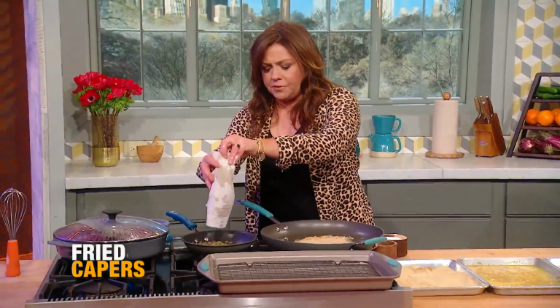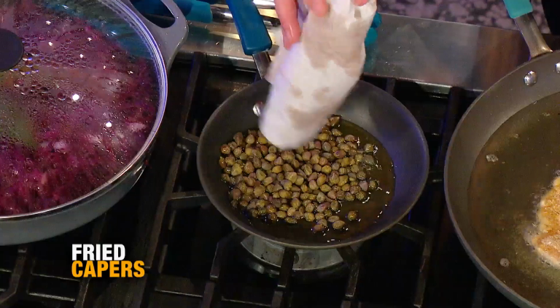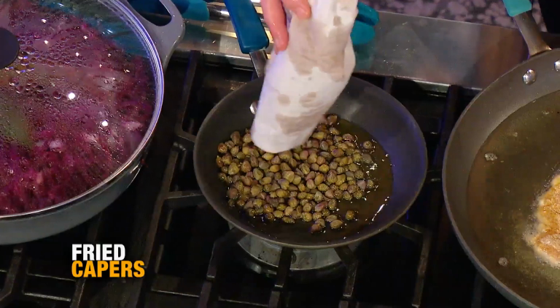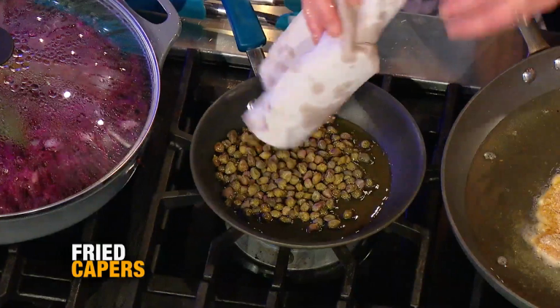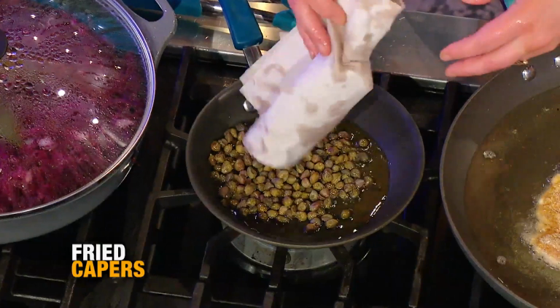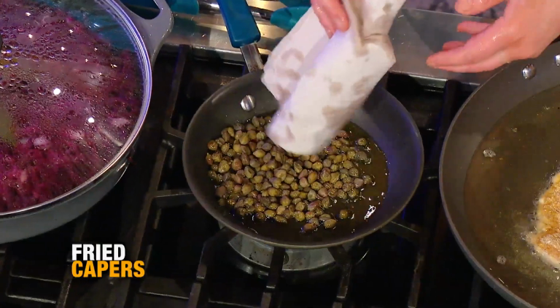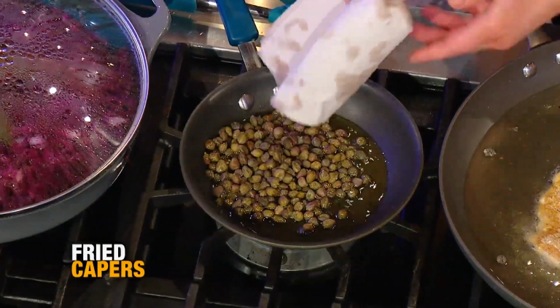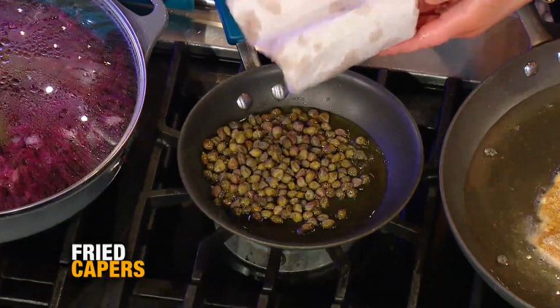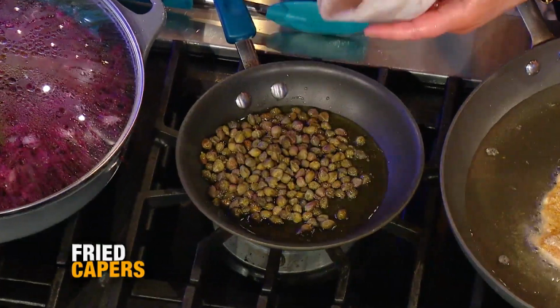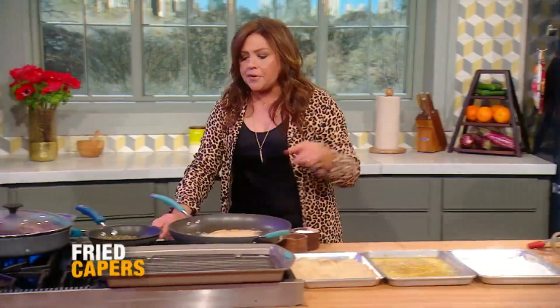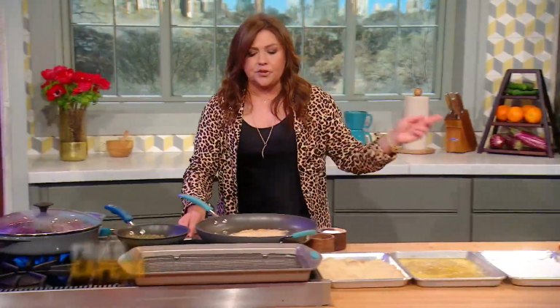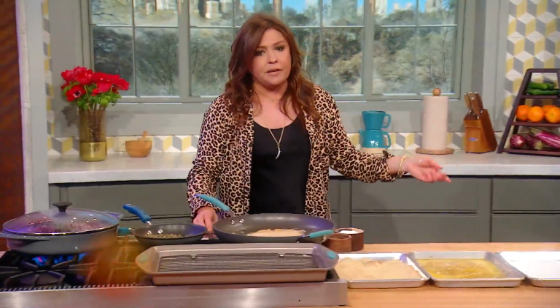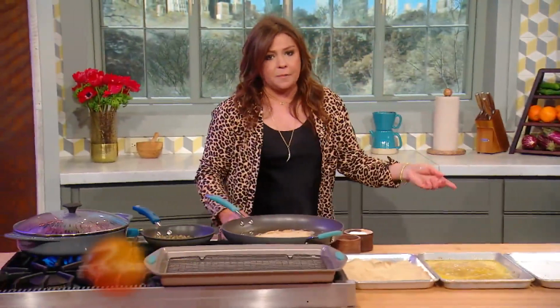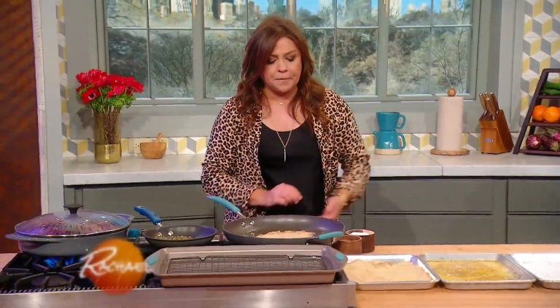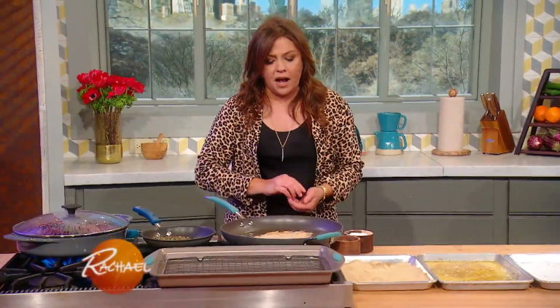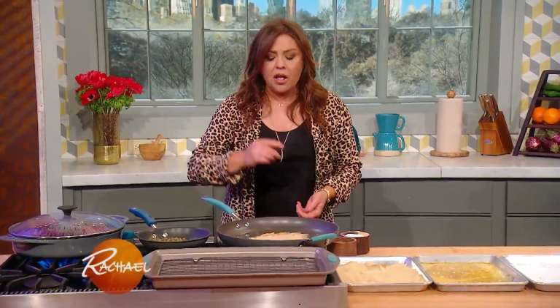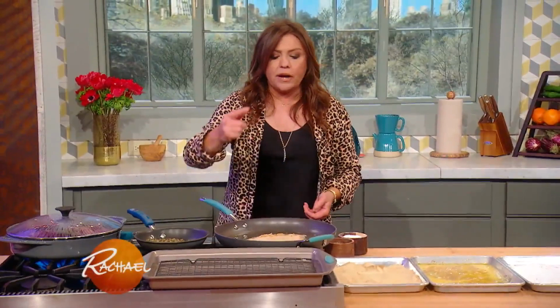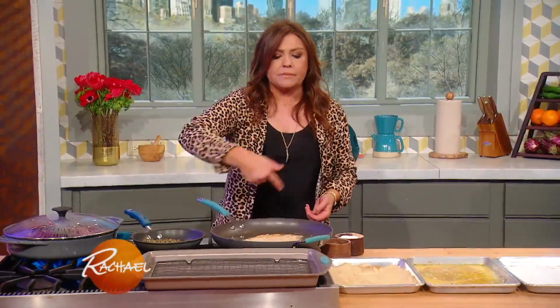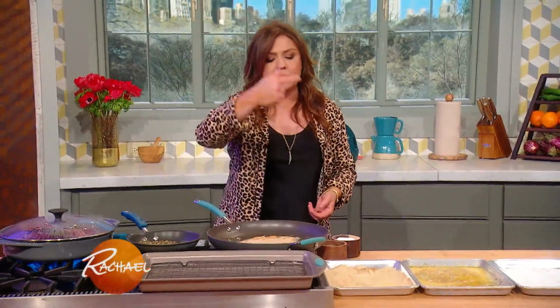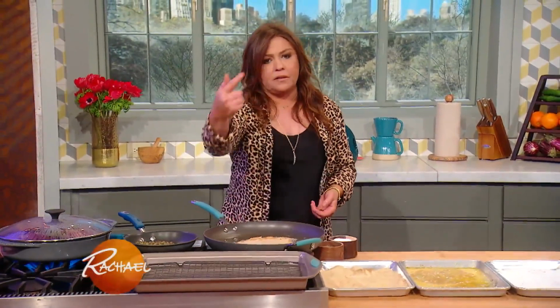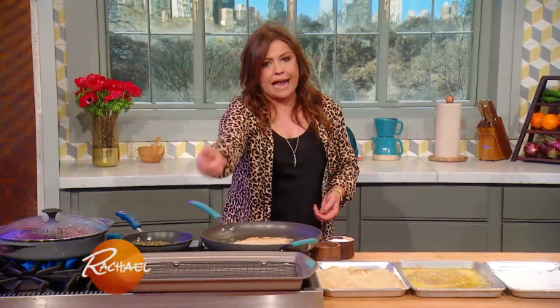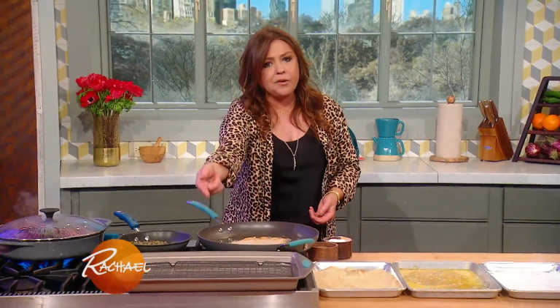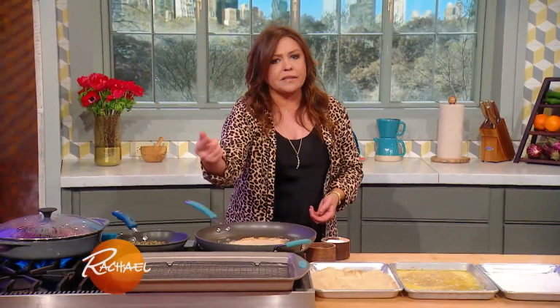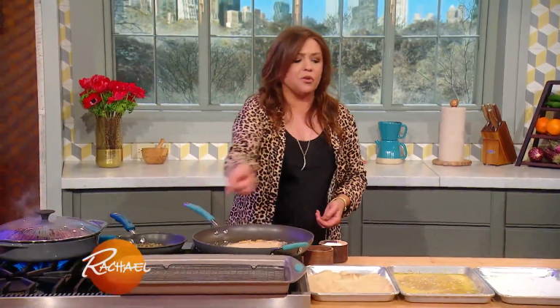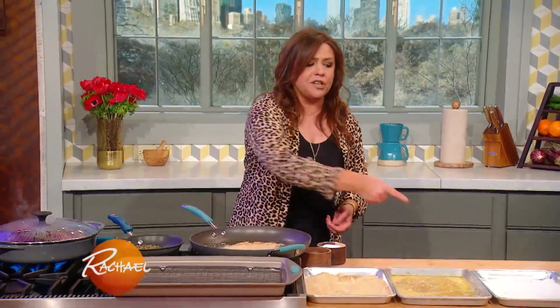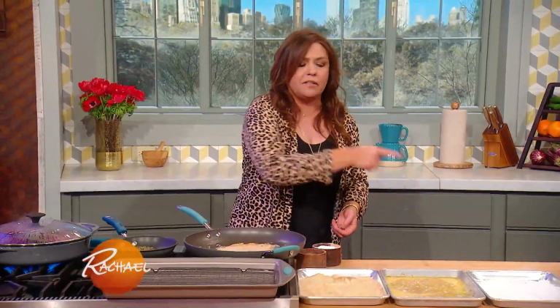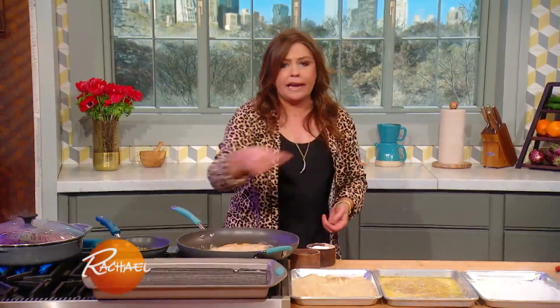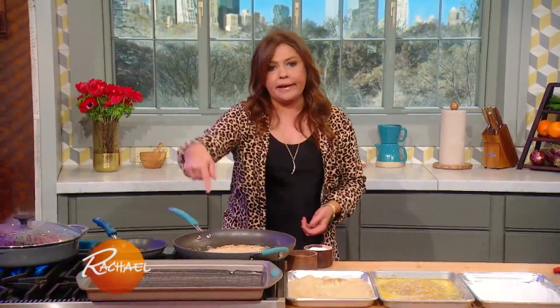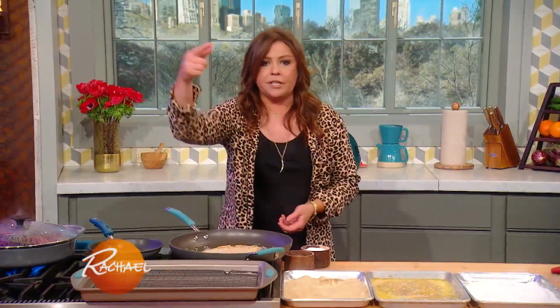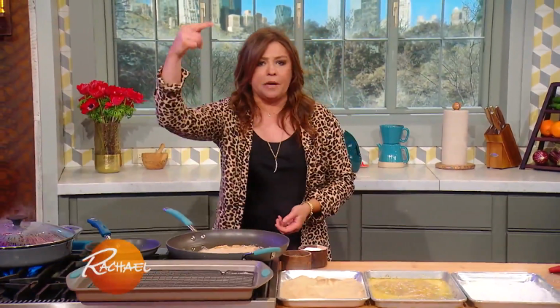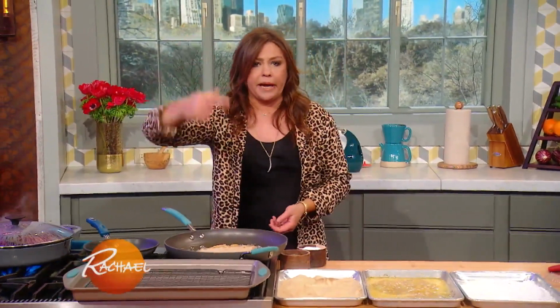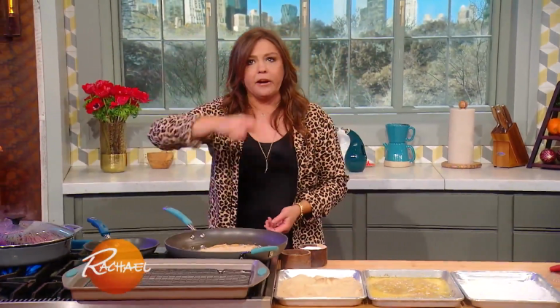It's really pretty. I'm going to fry up the capers and drain them on a paper towel, get some schnitzel out and some more schnitzel in.